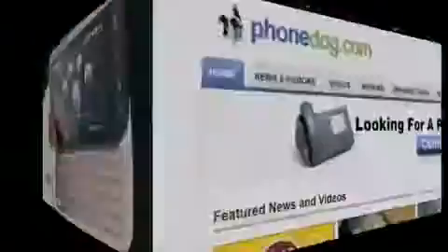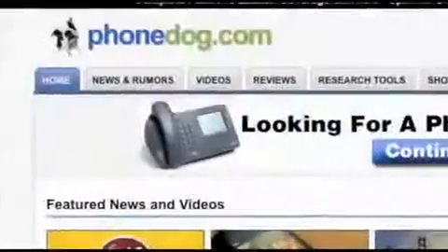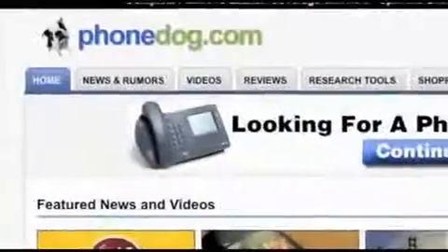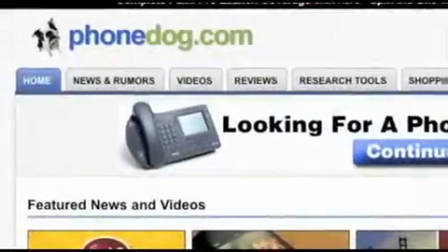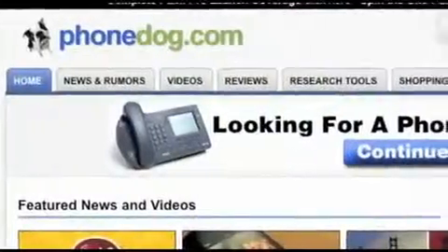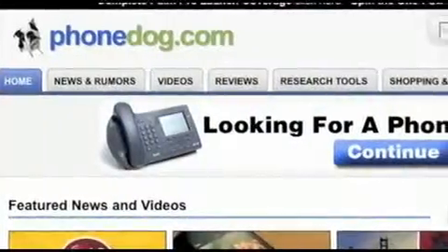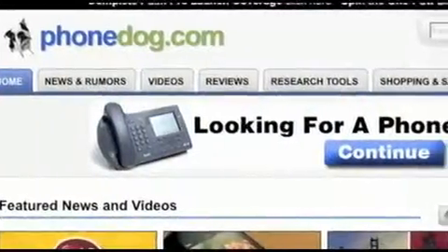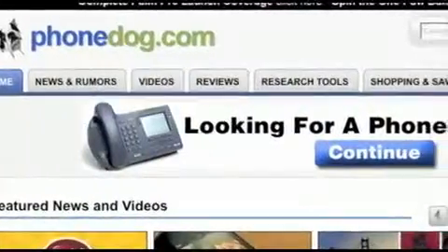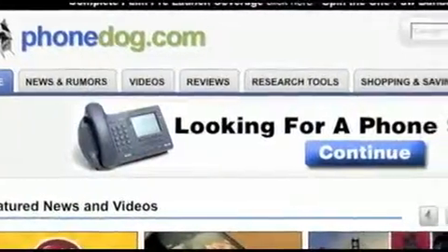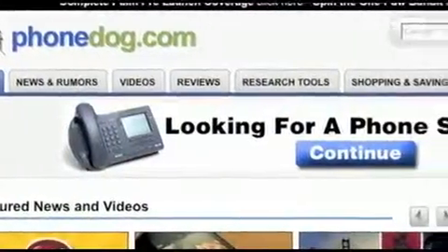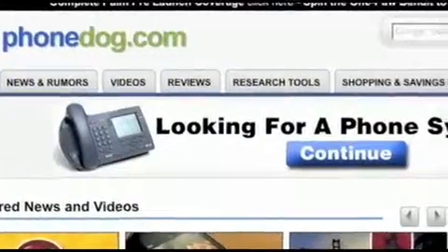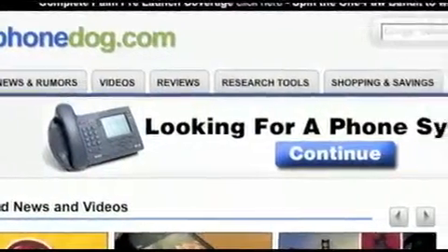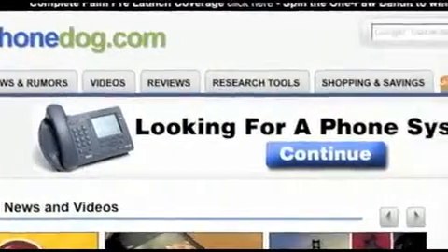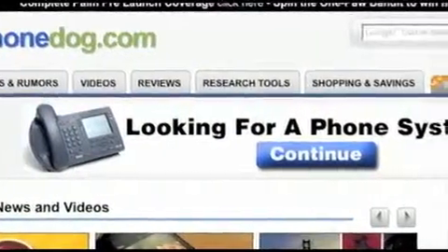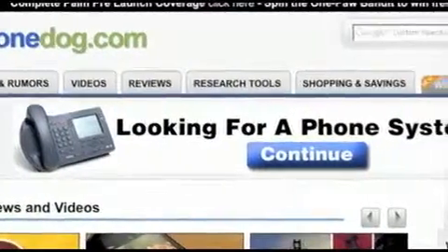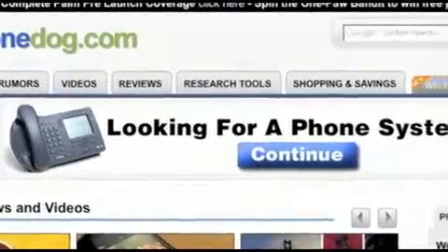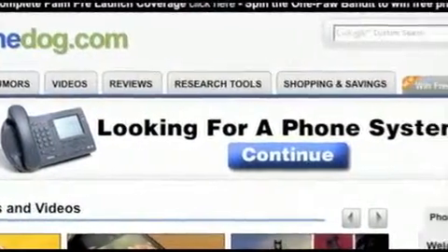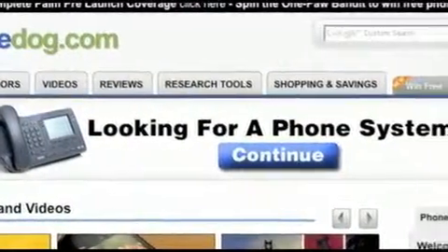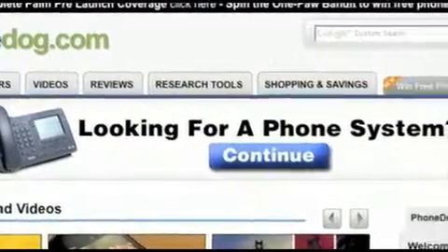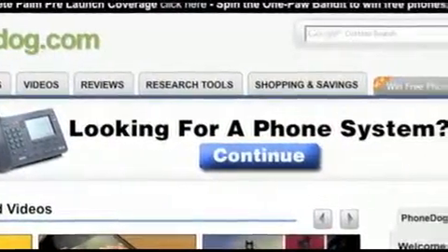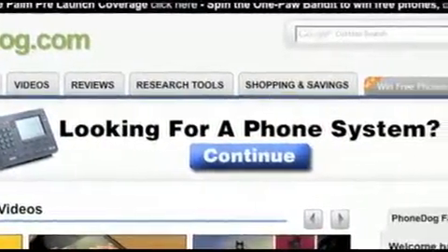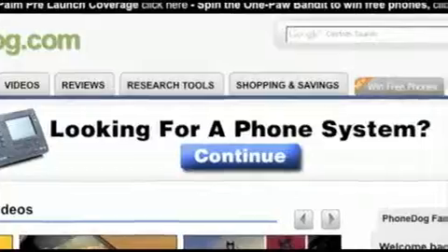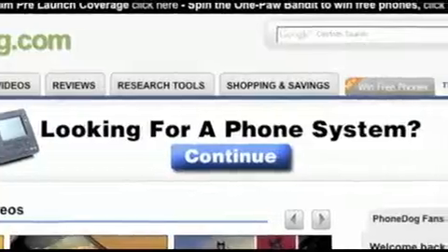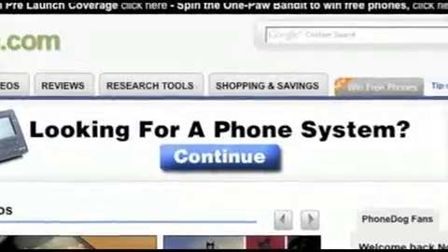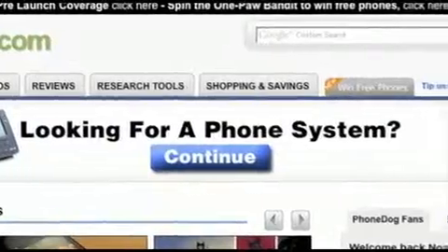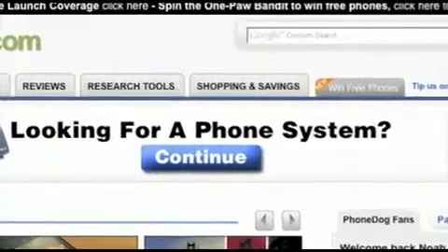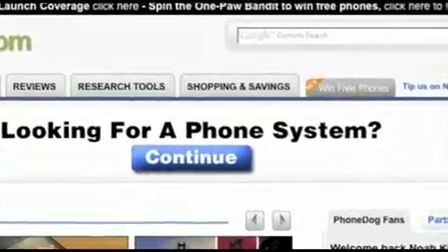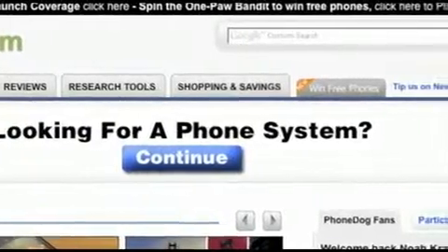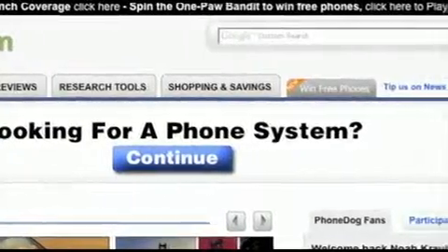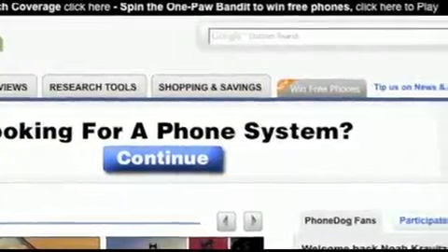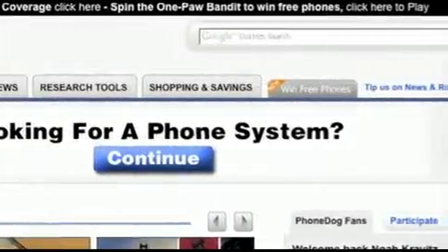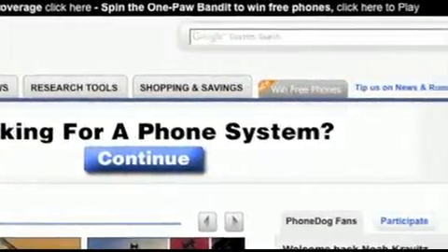Hey, after watching this video, check out the new Phonedog.com home page and play the OnePod Bandit for your chance to win free phones.